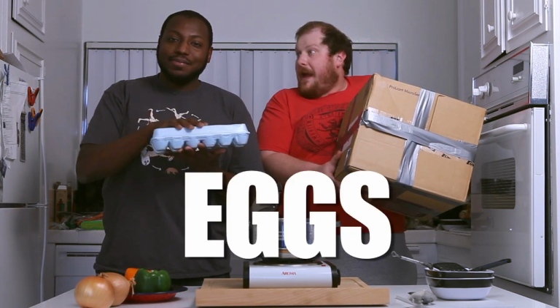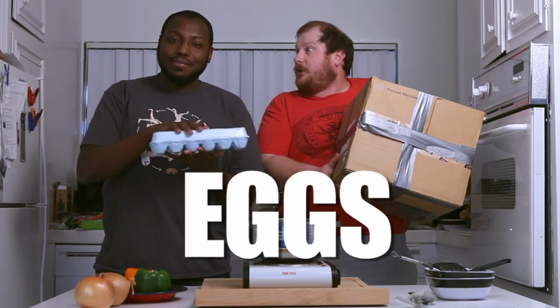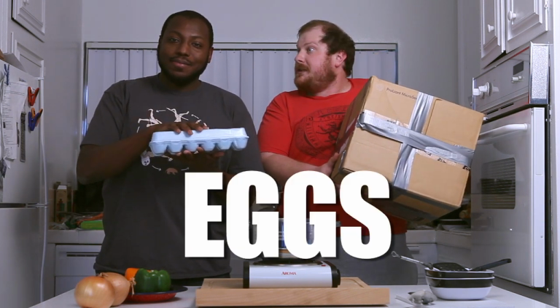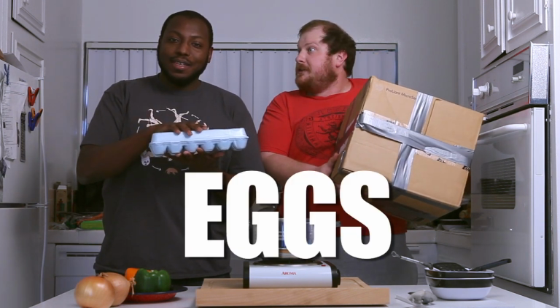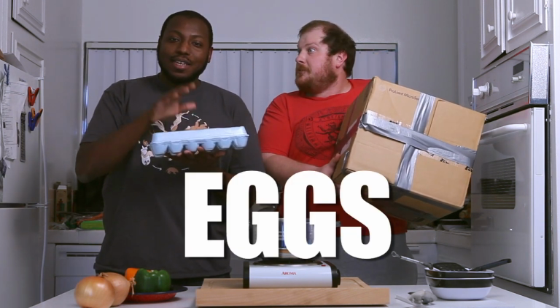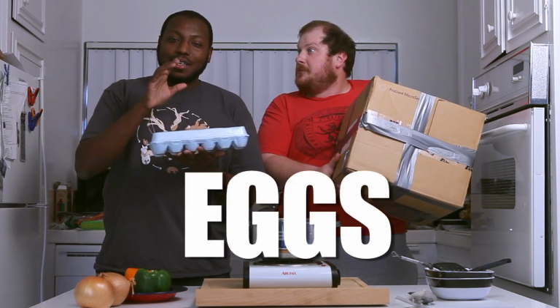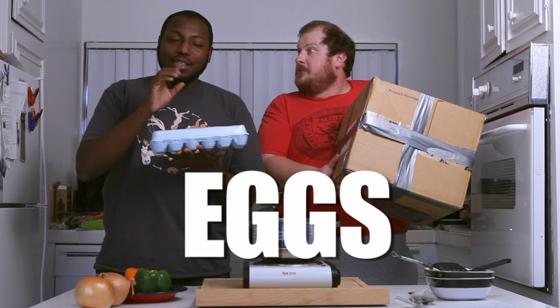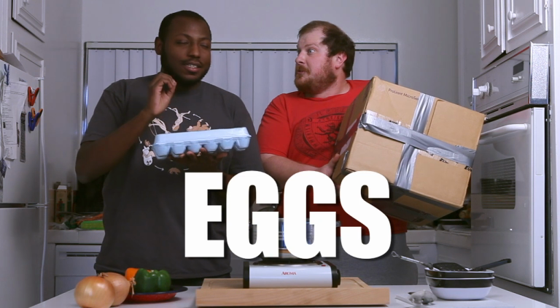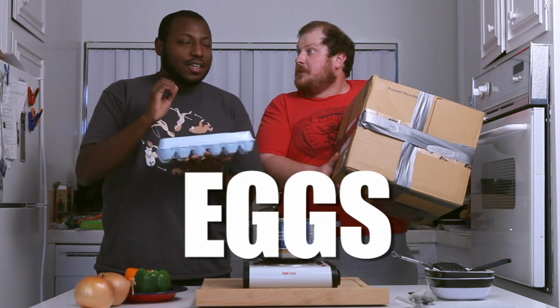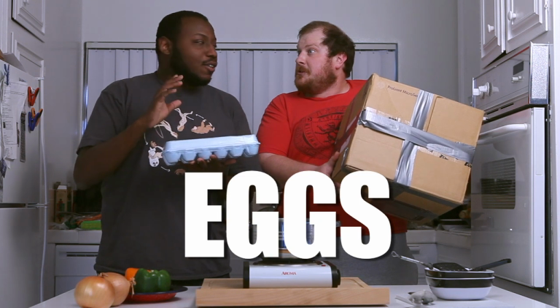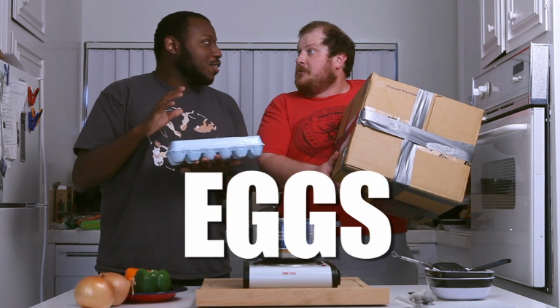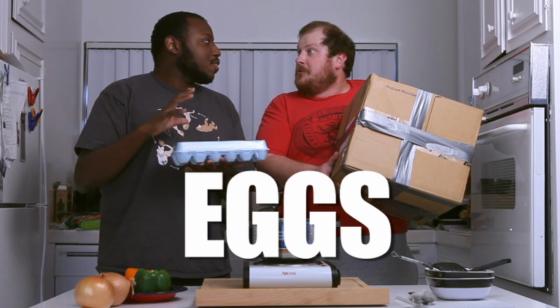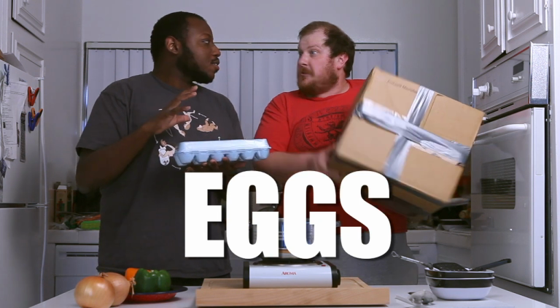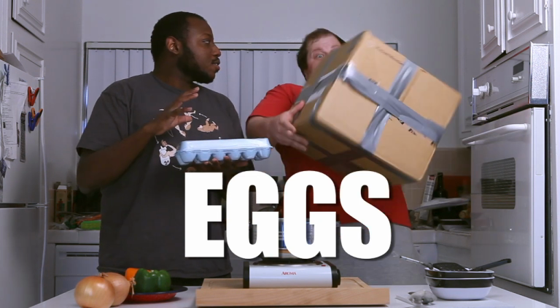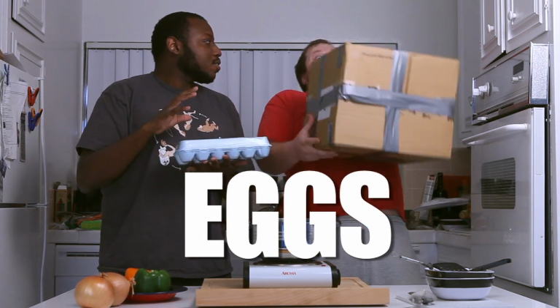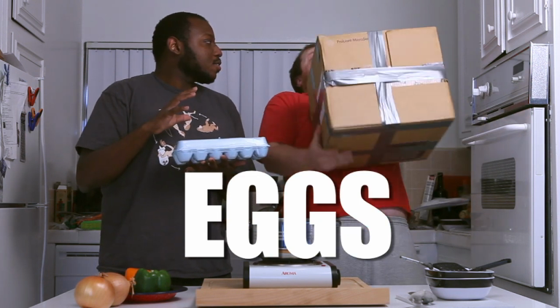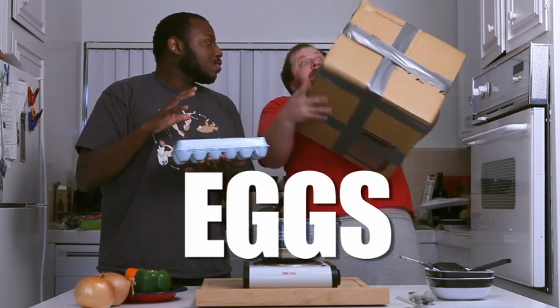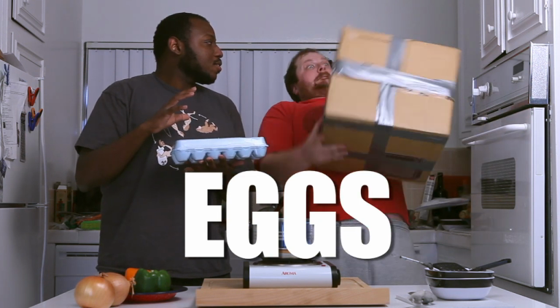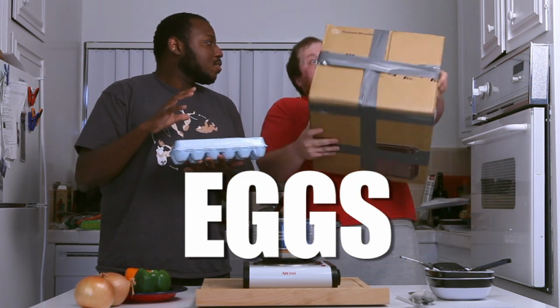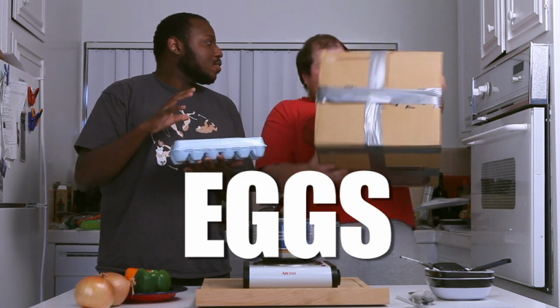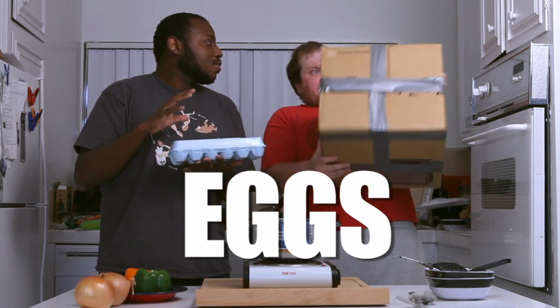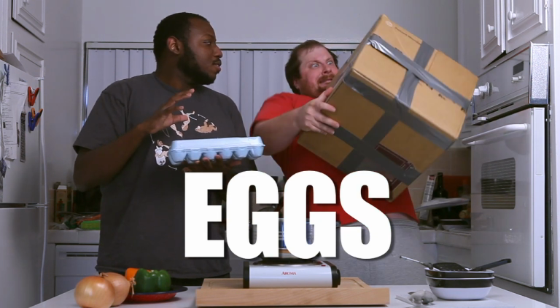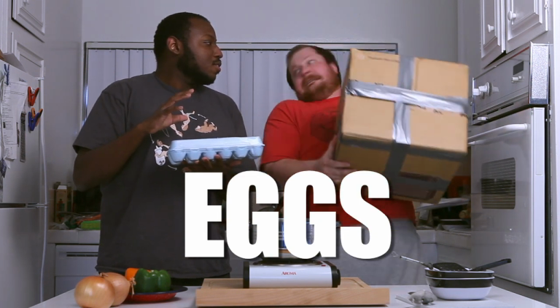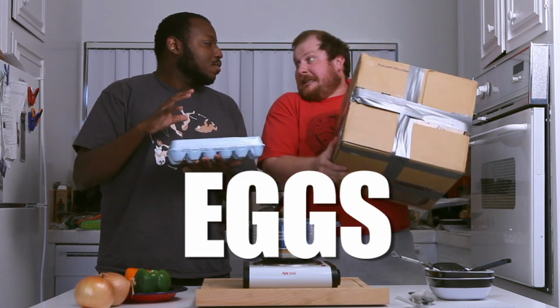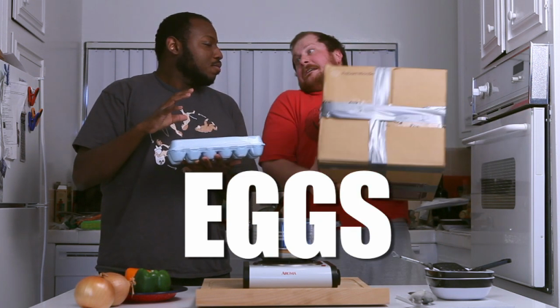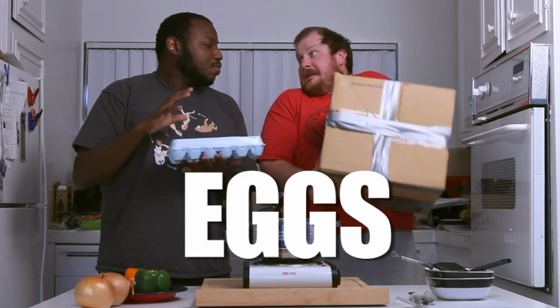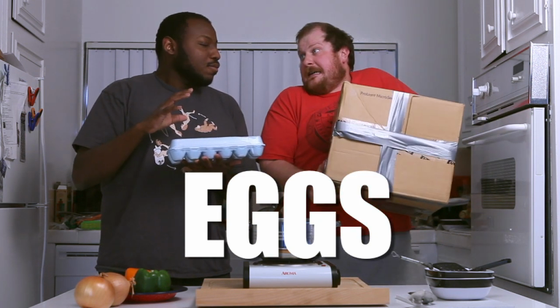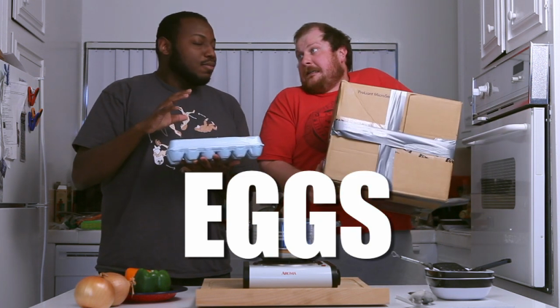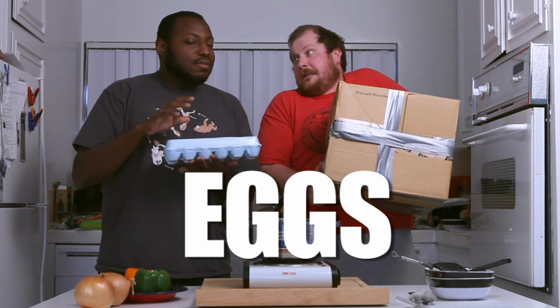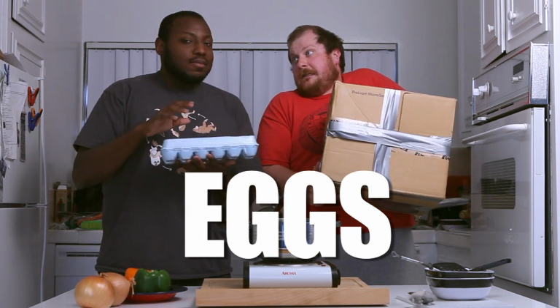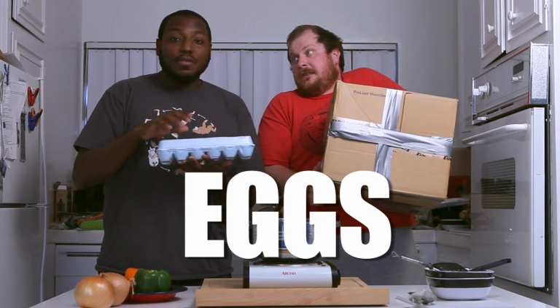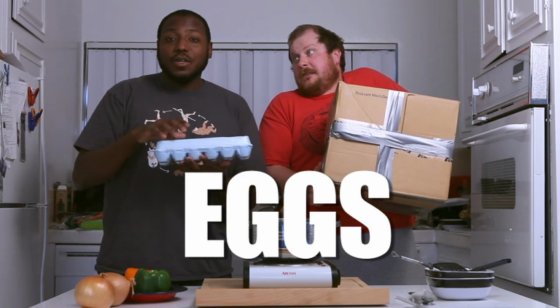Badger eggs? That's not how science... Never mind.